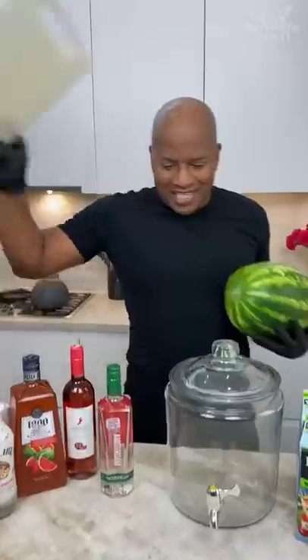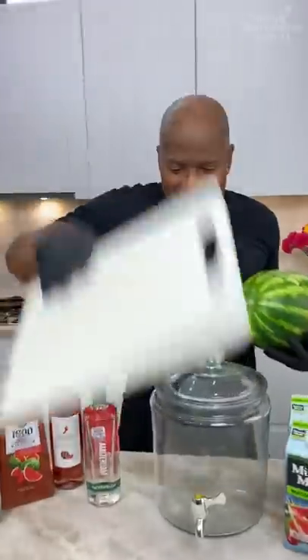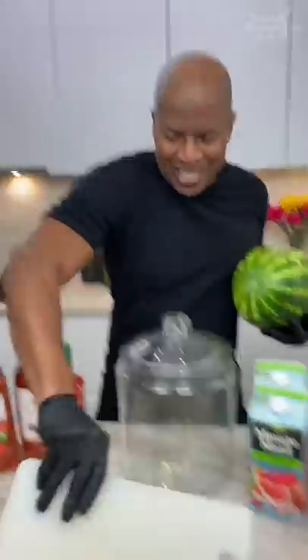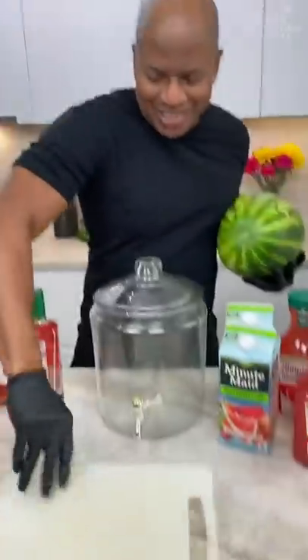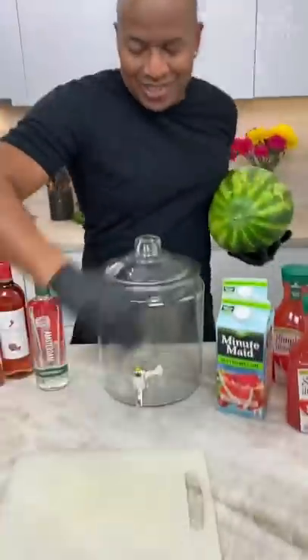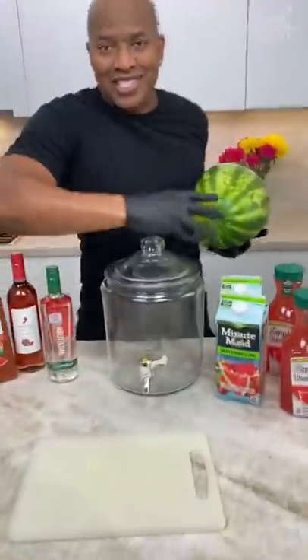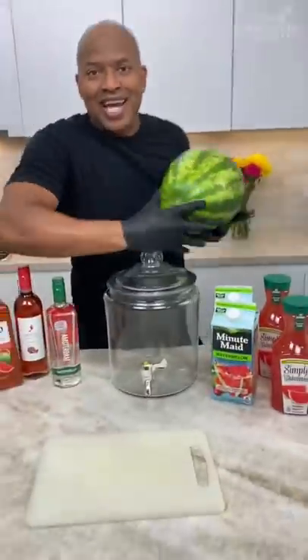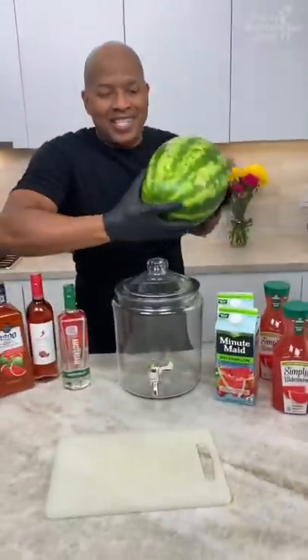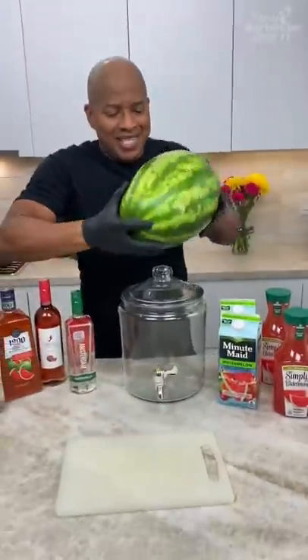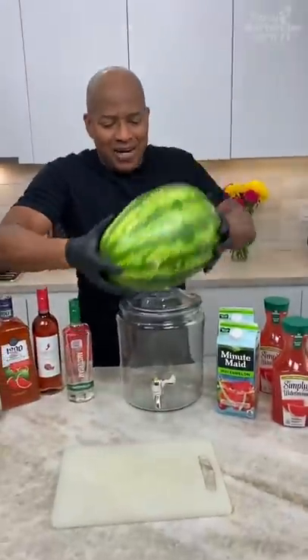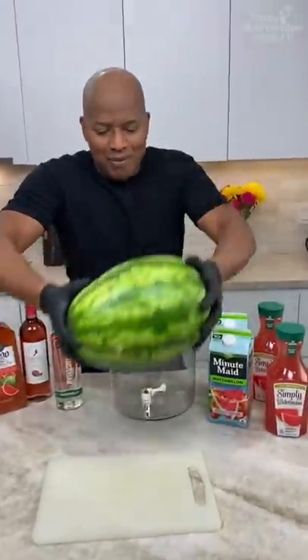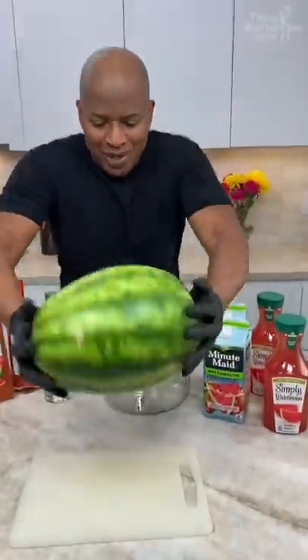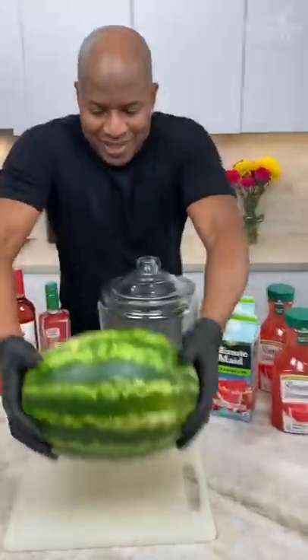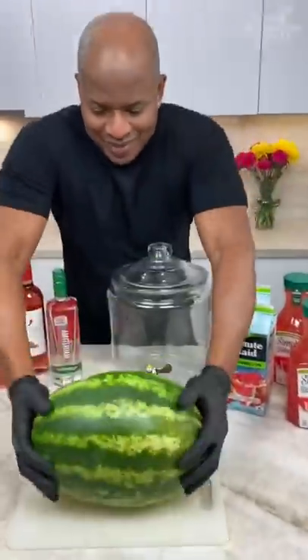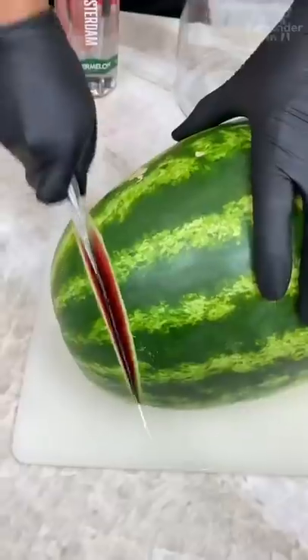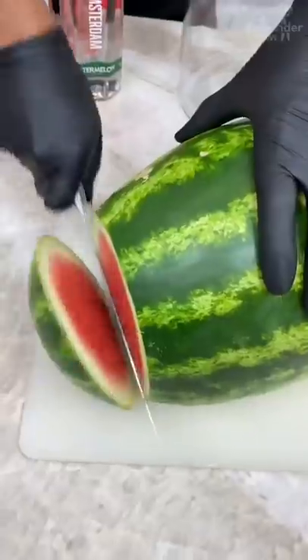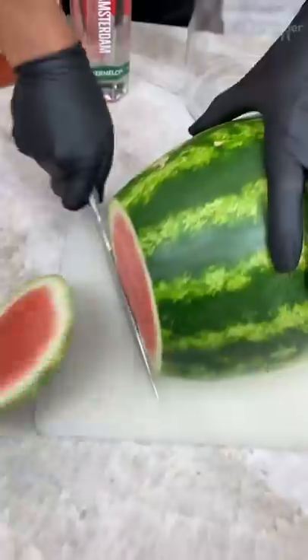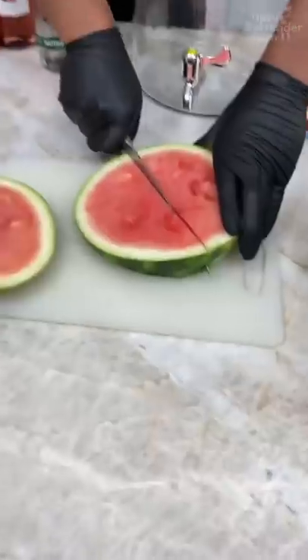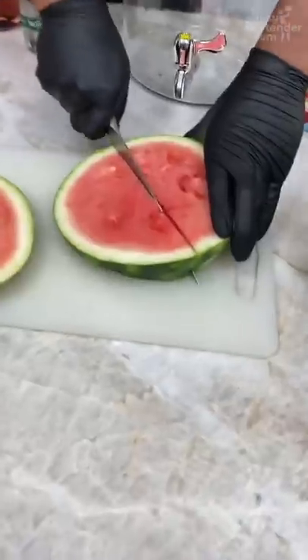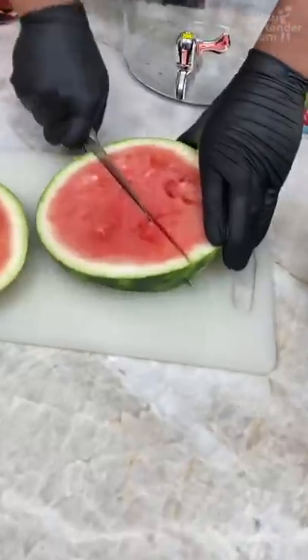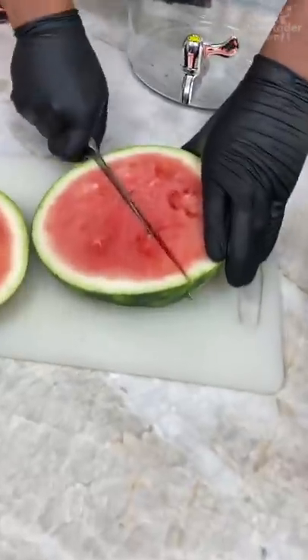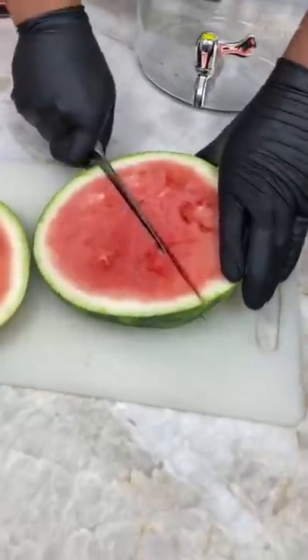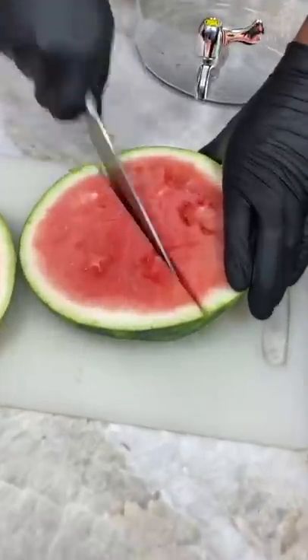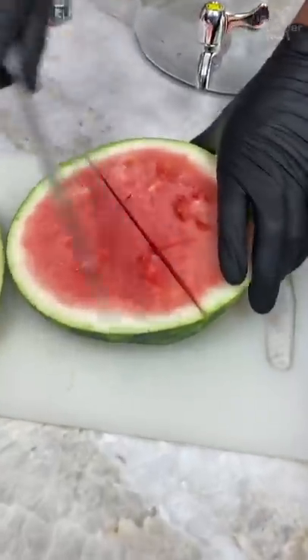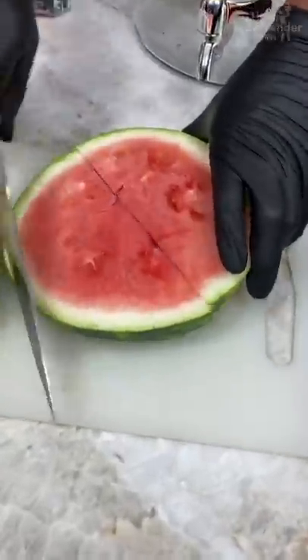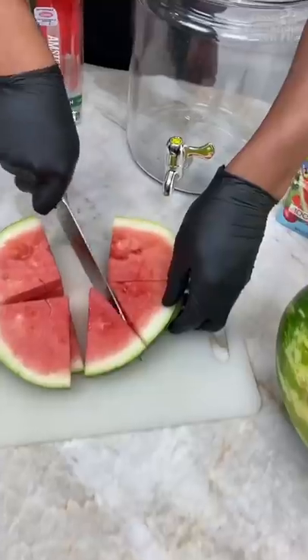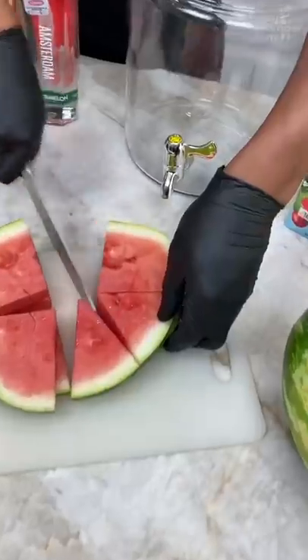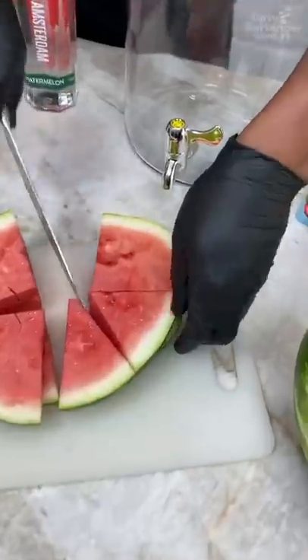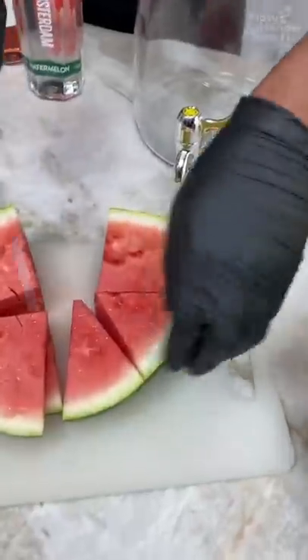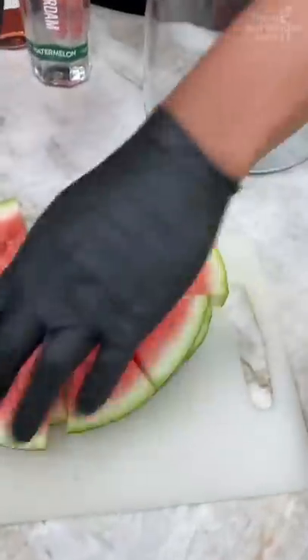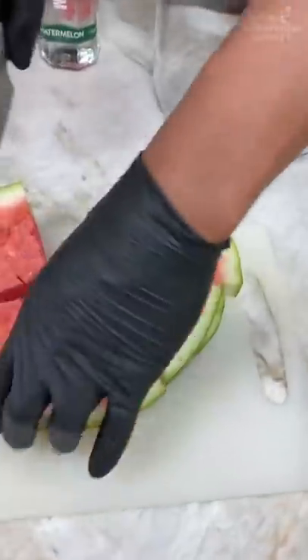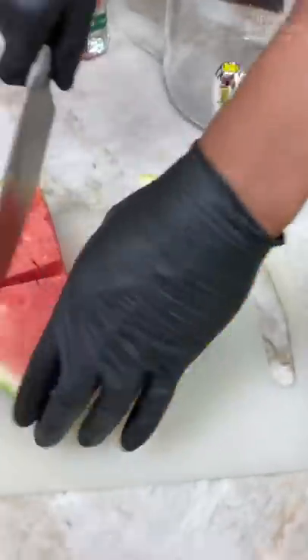Let's get cutting. See that? See that homeboy? Getting half like so. Piecing up this bad boy.